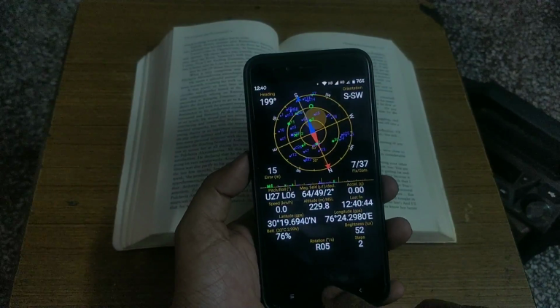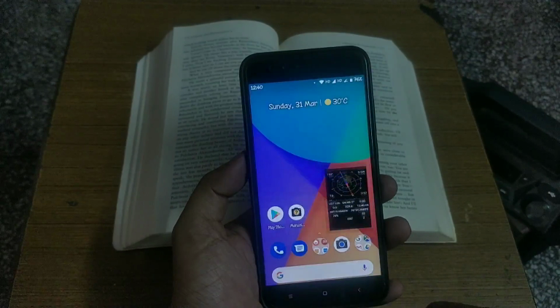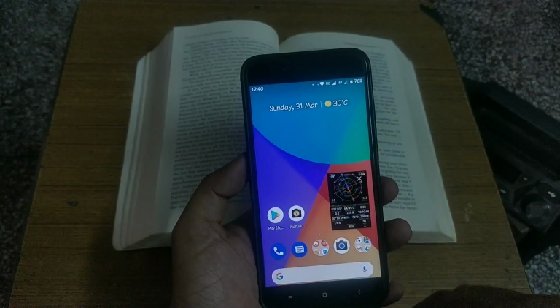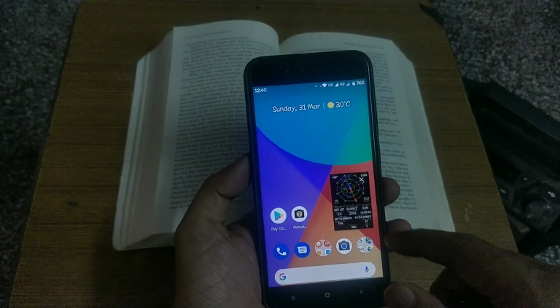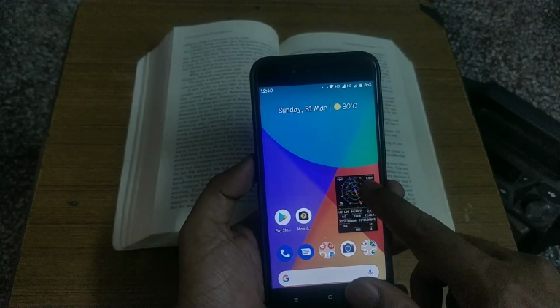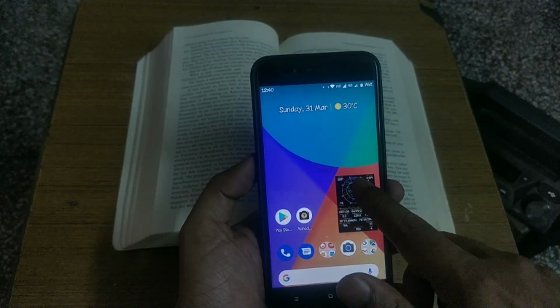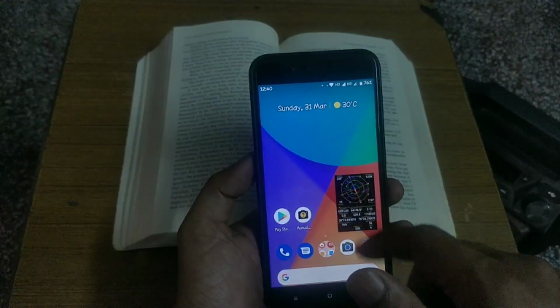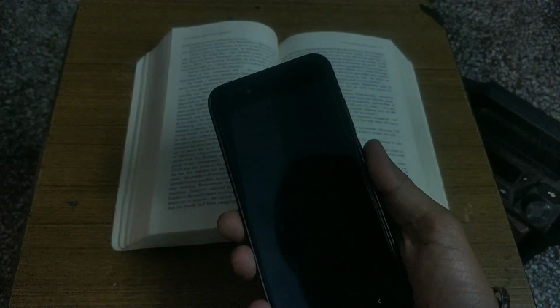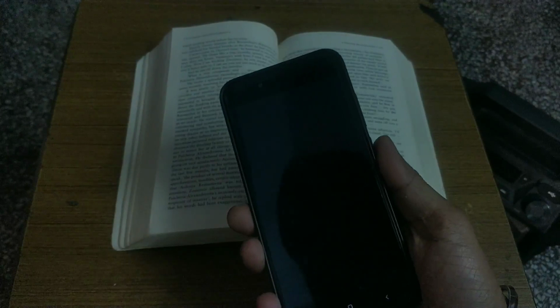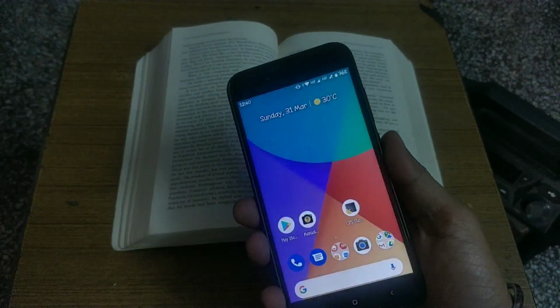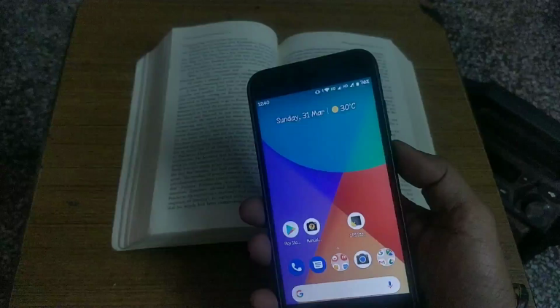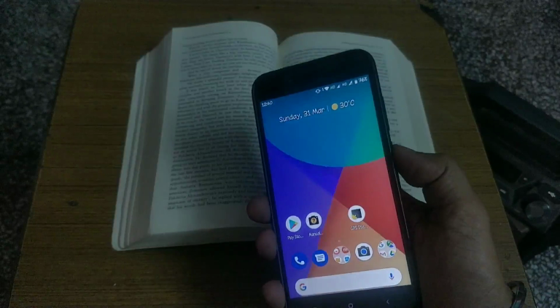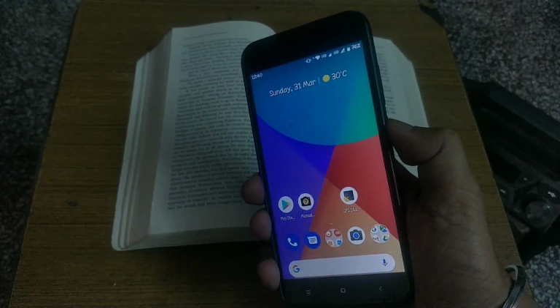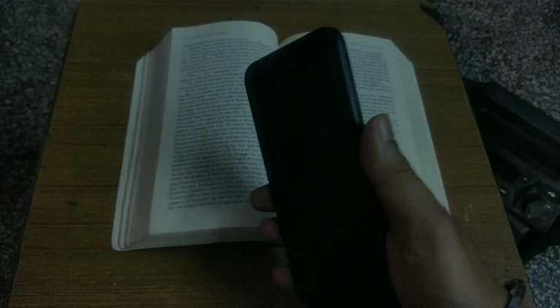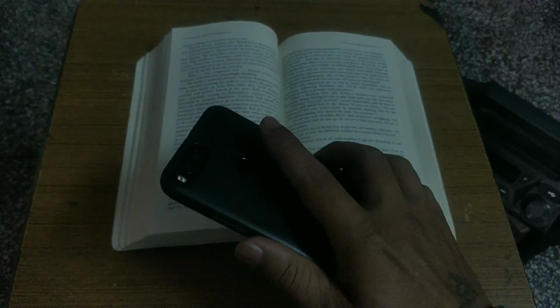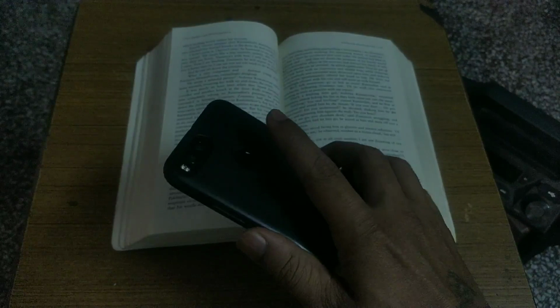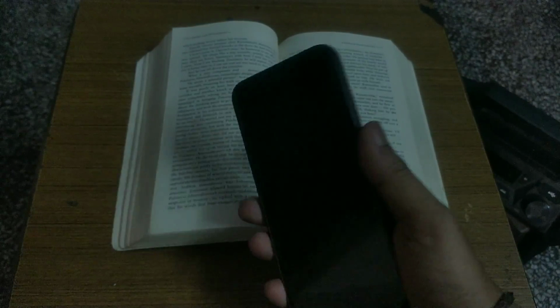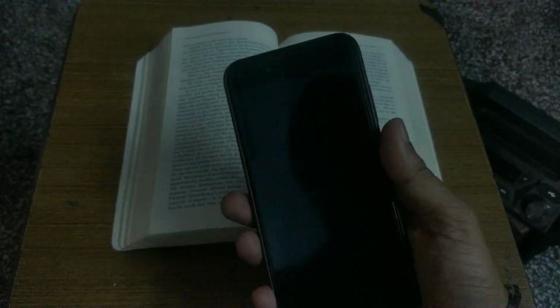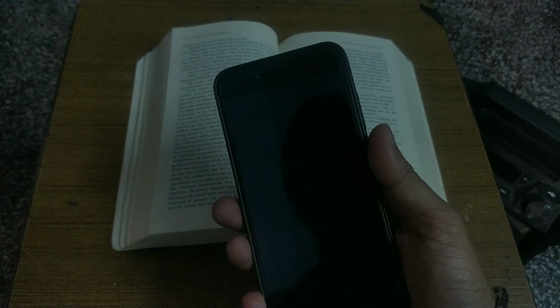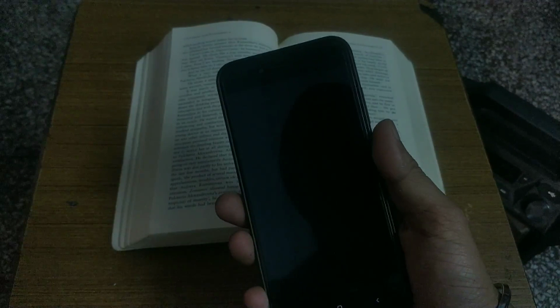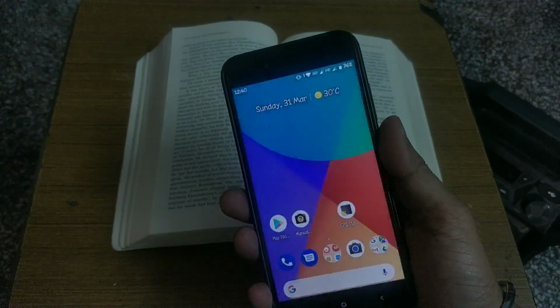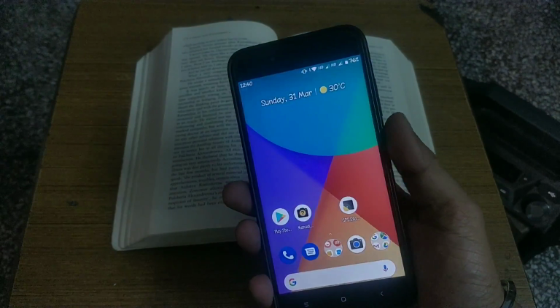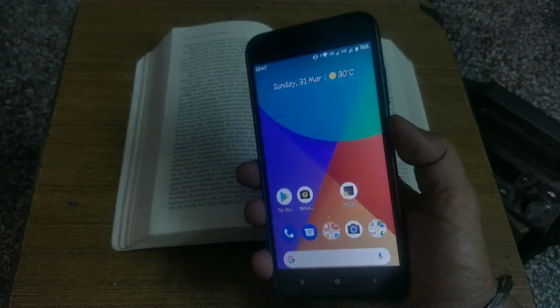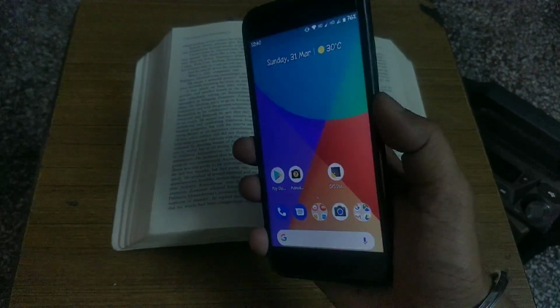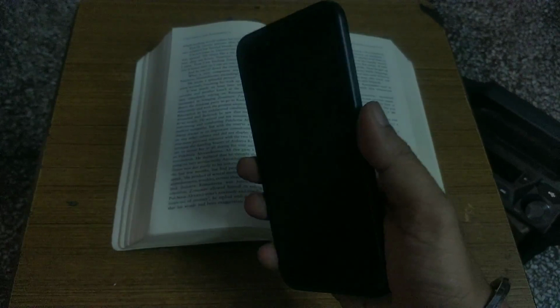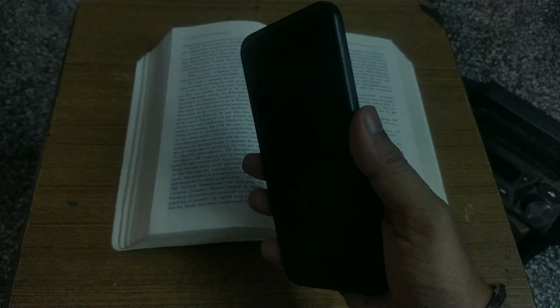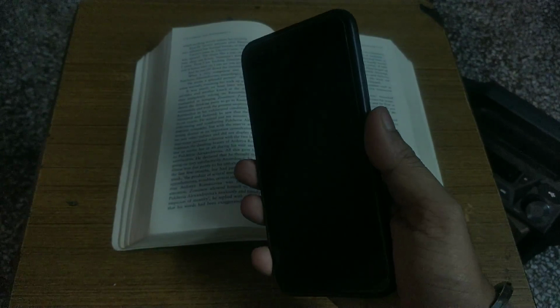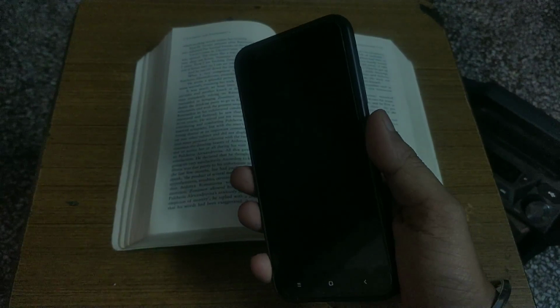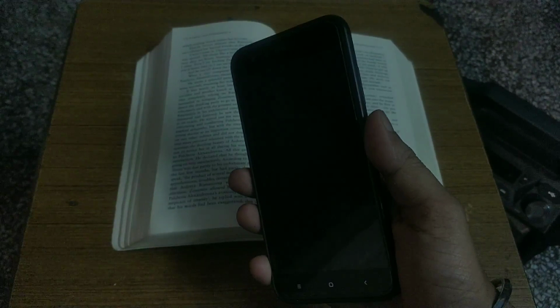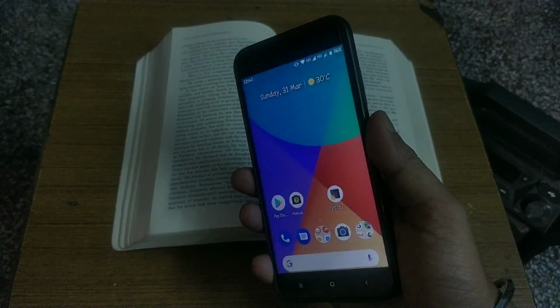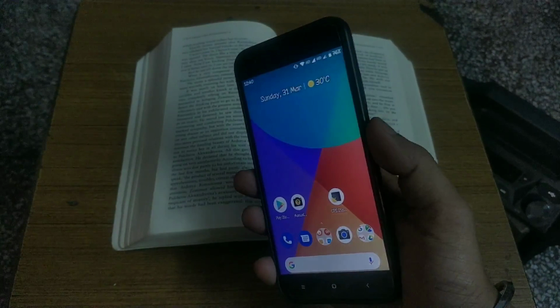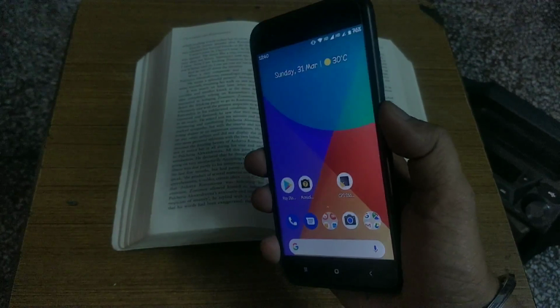Regarding the fingerprint accuracy, the fingerprint unlocks the phone in about a second. In this update, the fingerprint is the same as before.